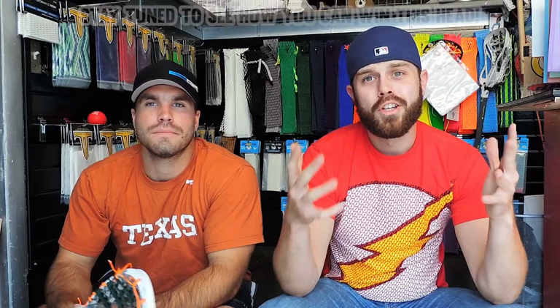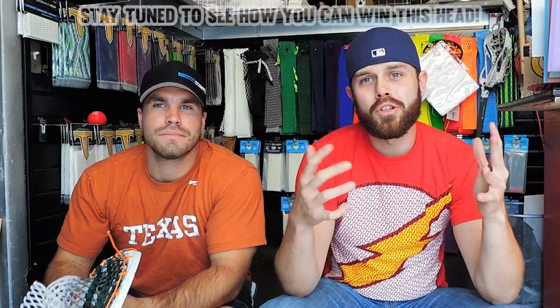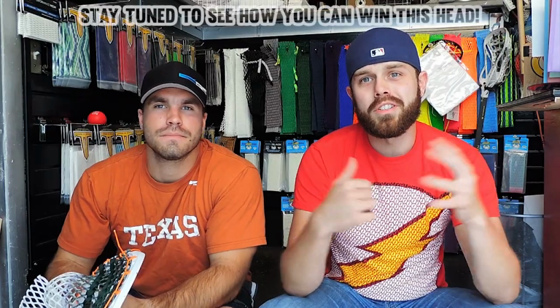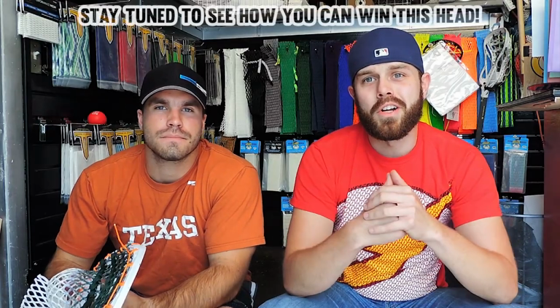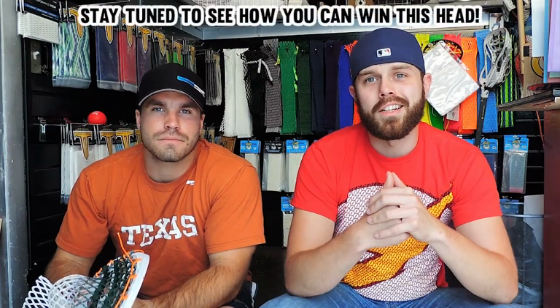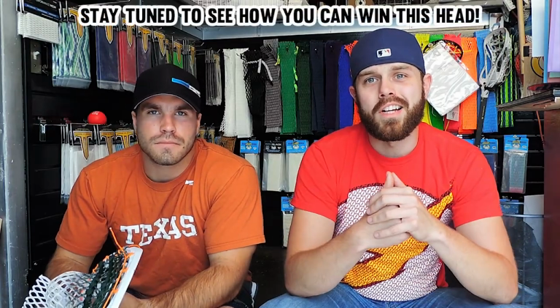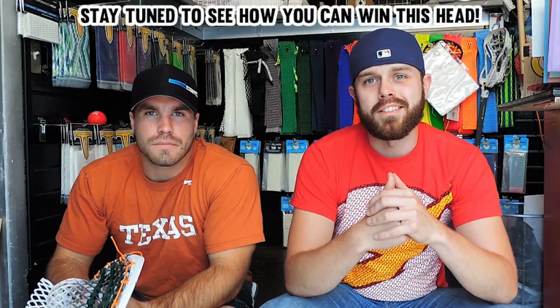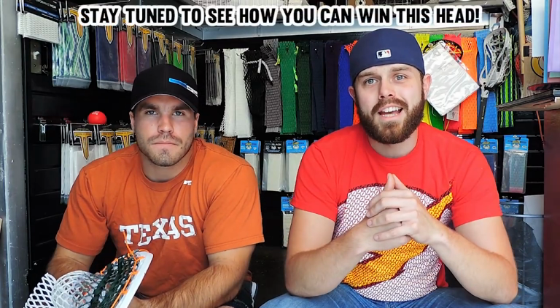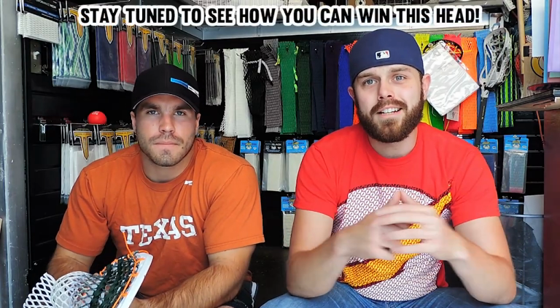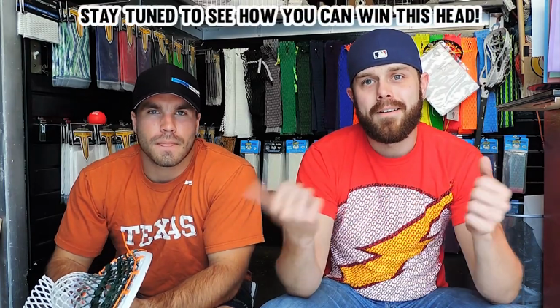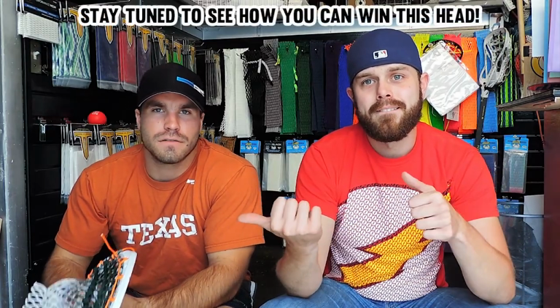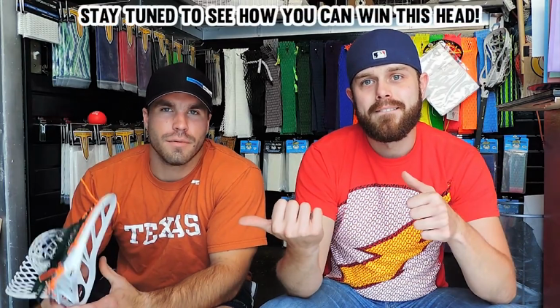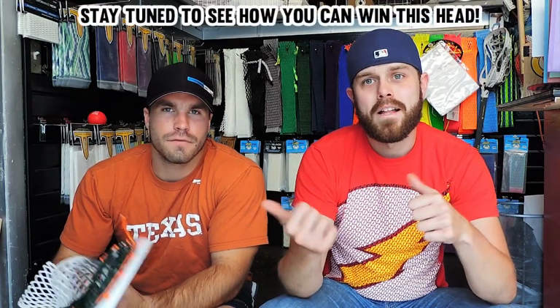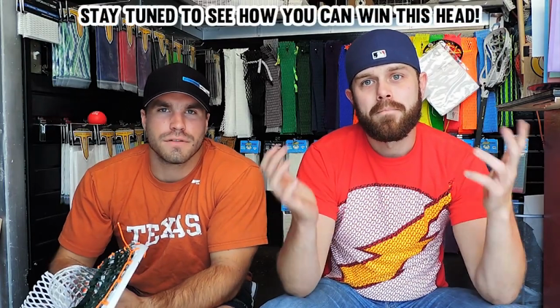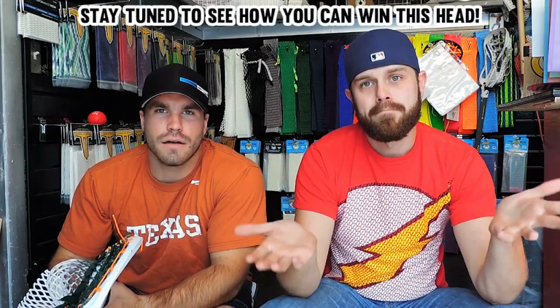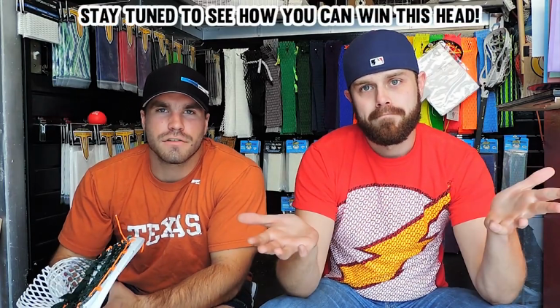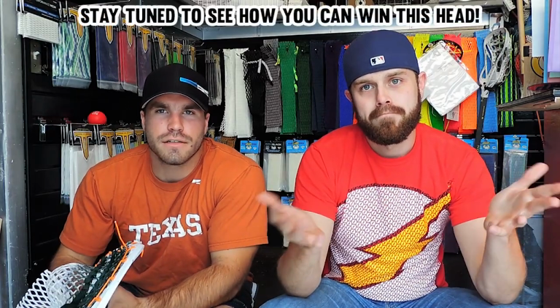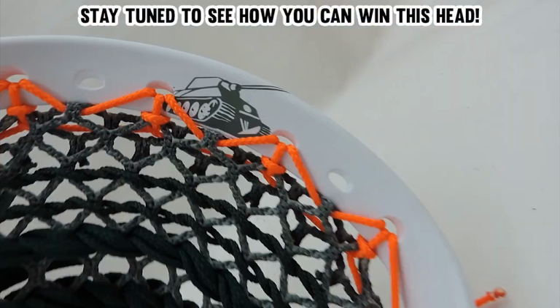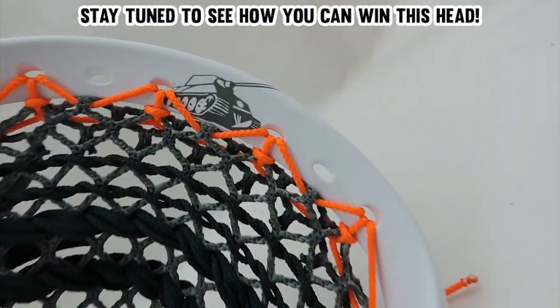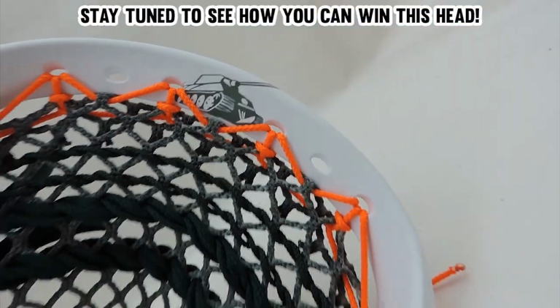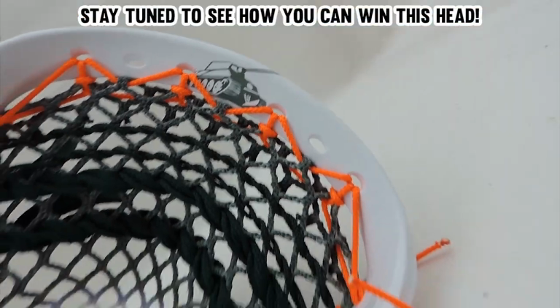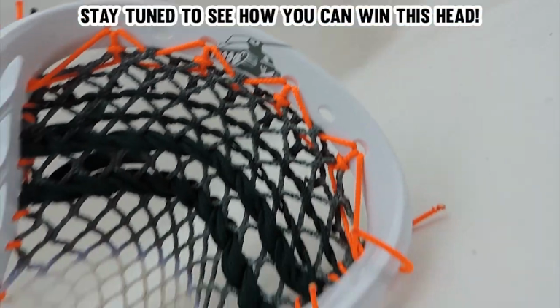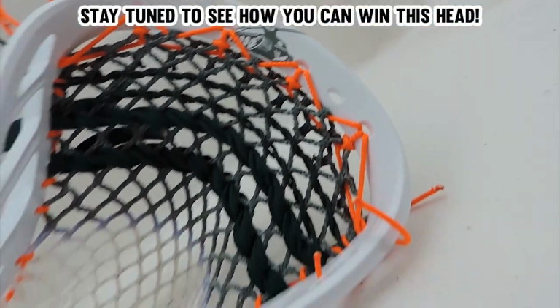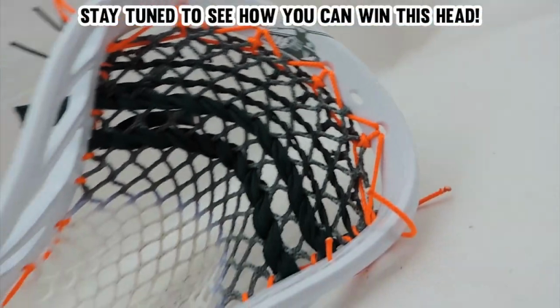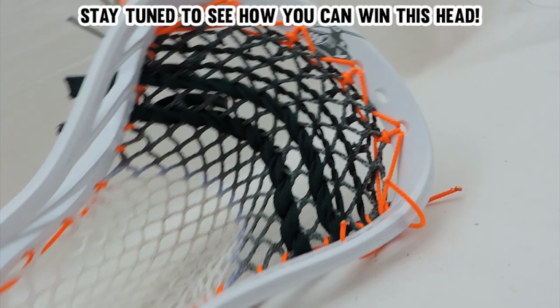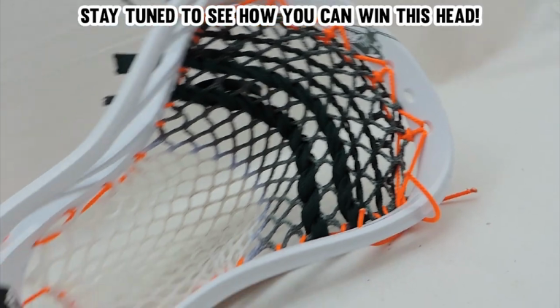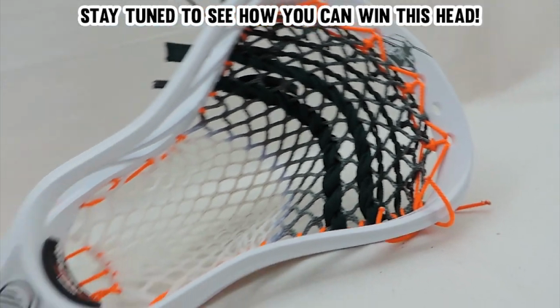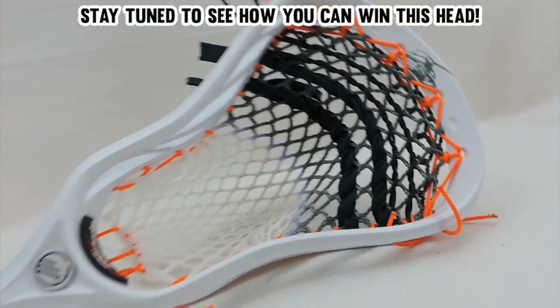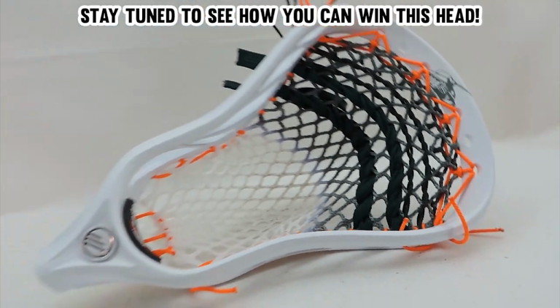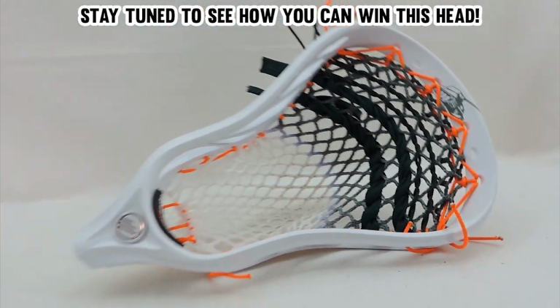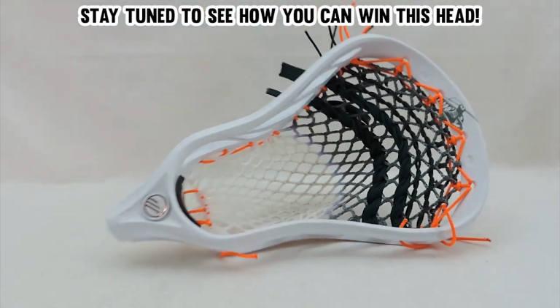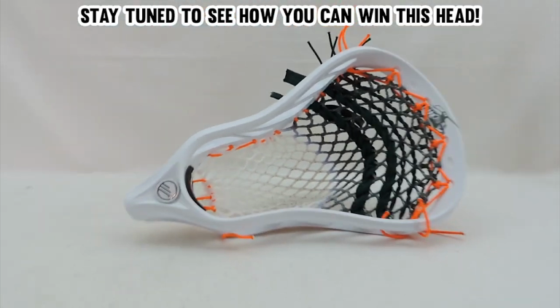YouTube, what's going on? It's Justin Skaggs, T-Berg from Style and Strings, boom, and we are here to unbox the brand new Maverick Tank.